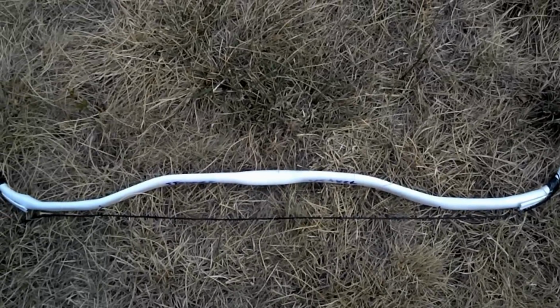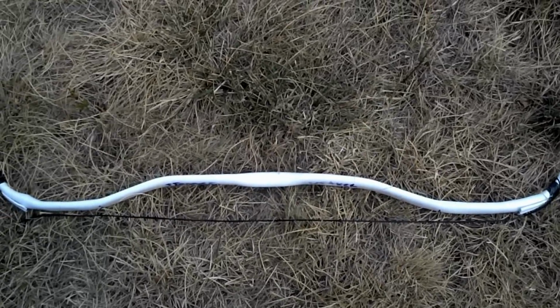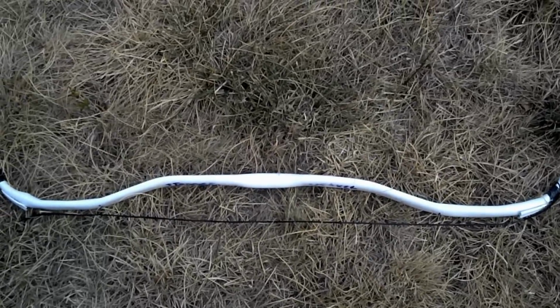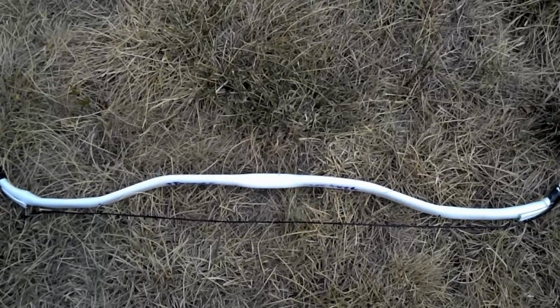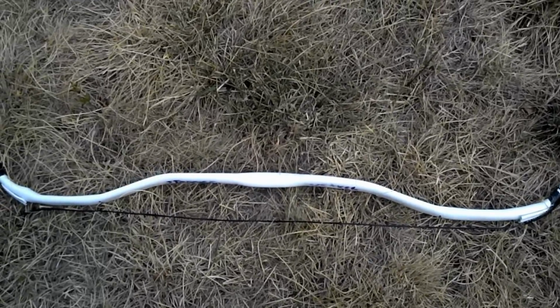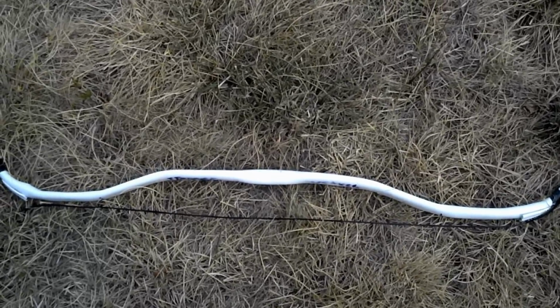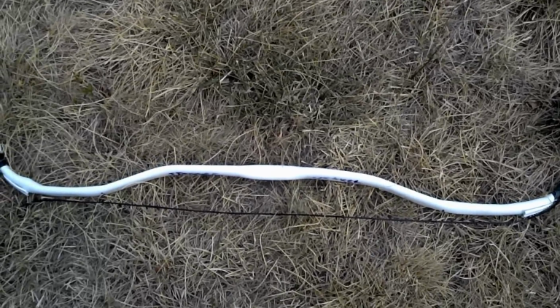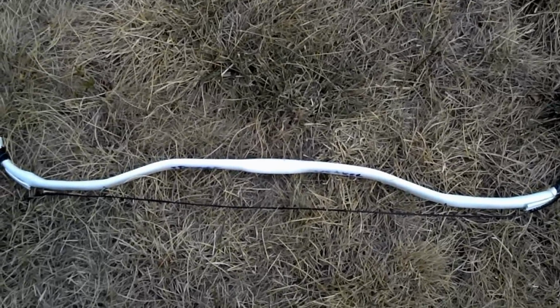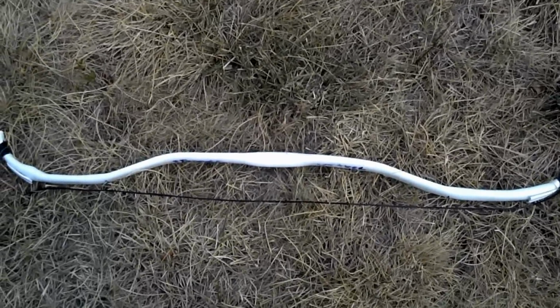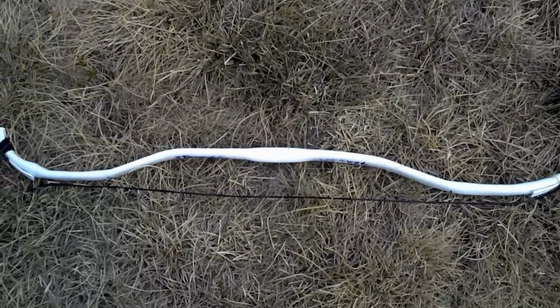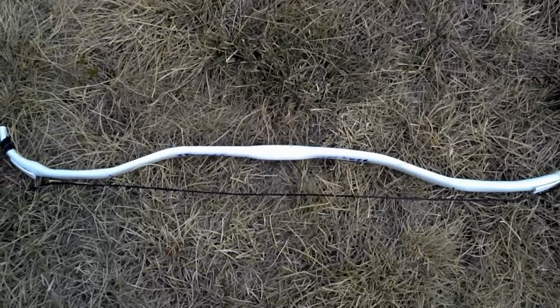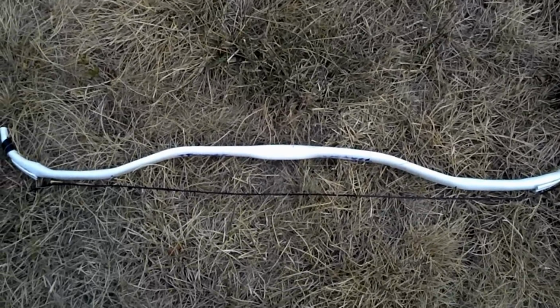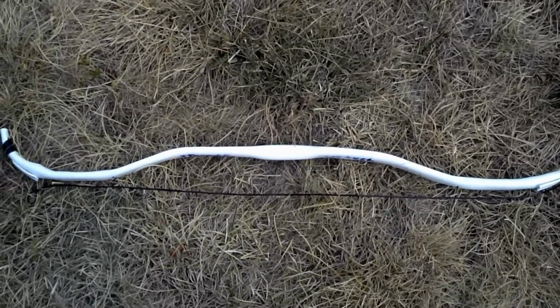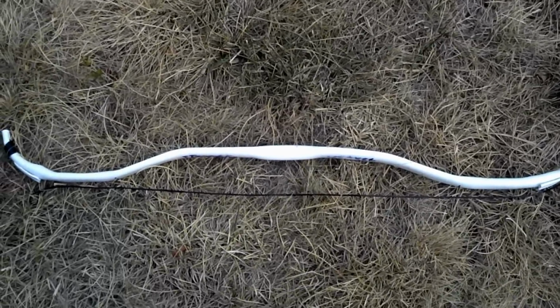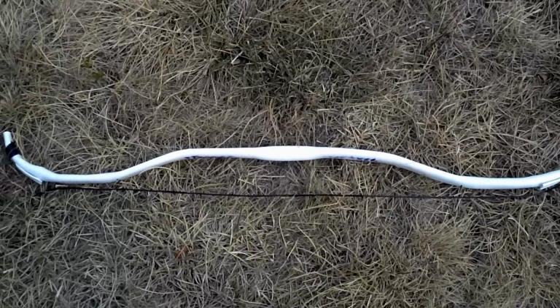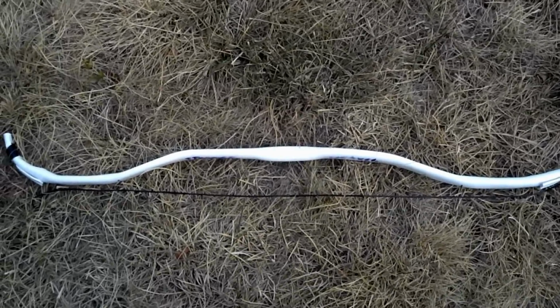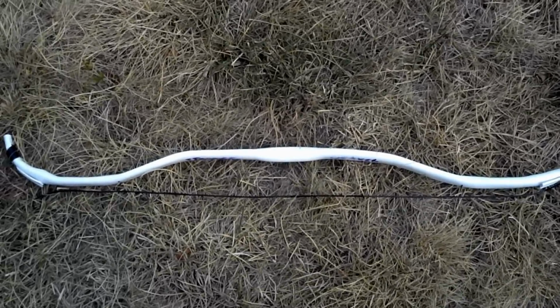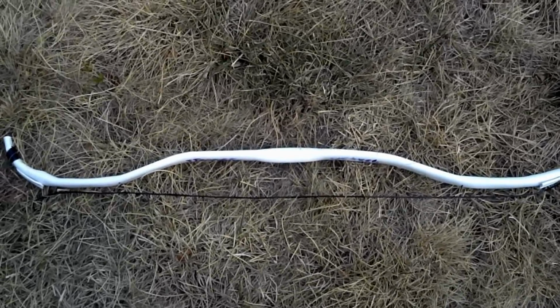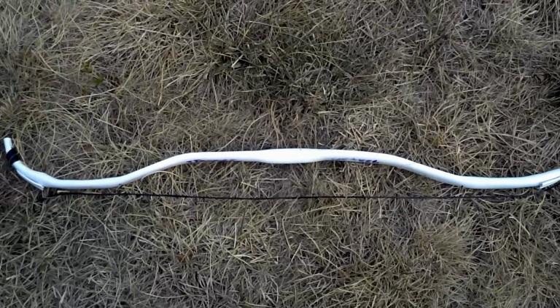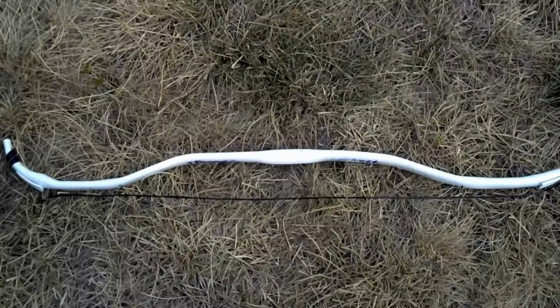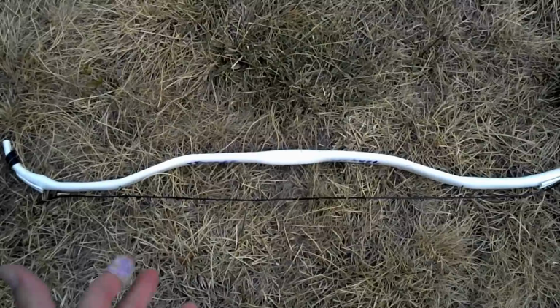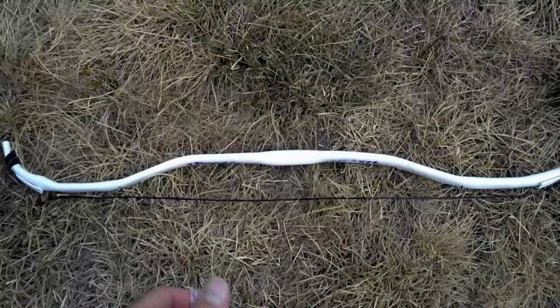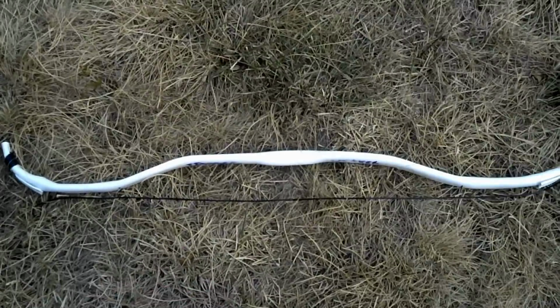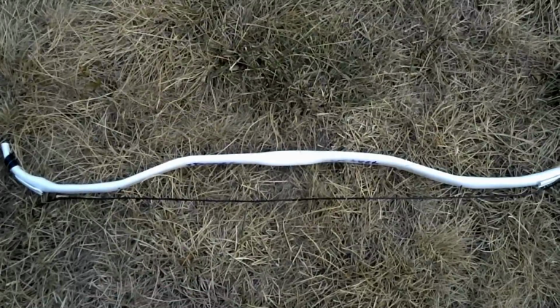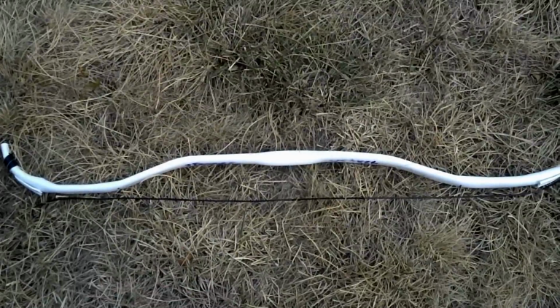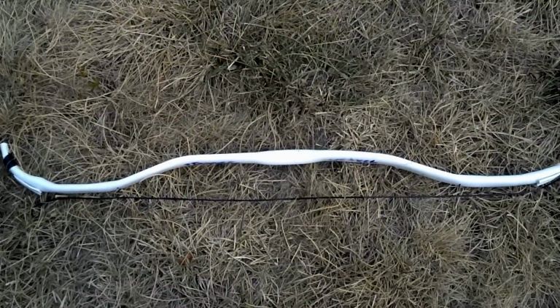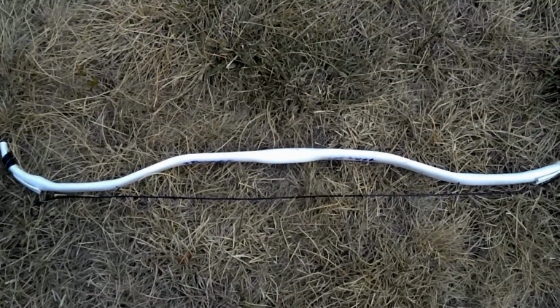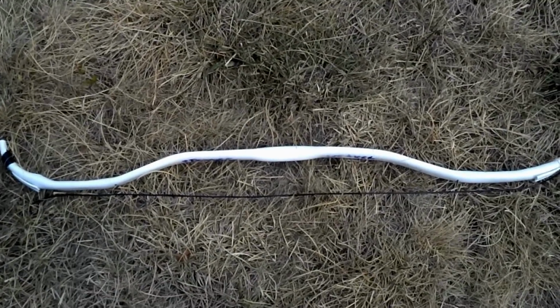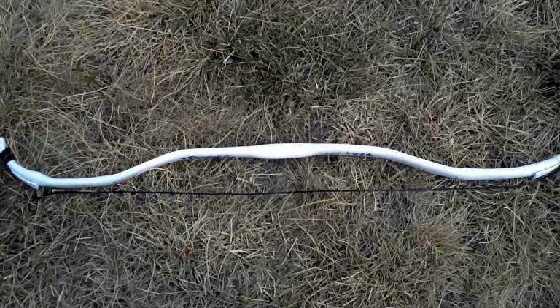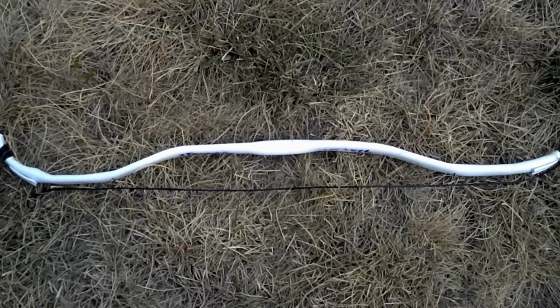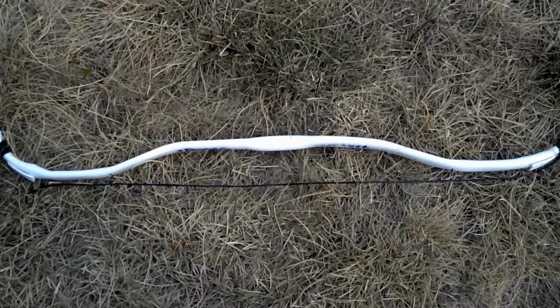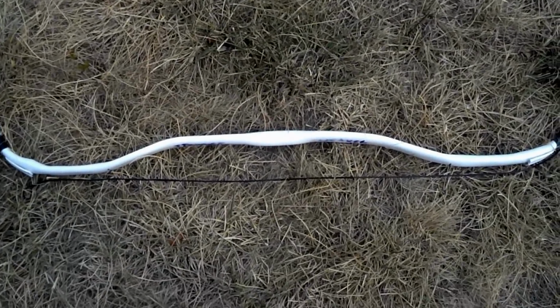All right, this is the next bow that I wanted to show you, which was my Ottoman style Turkish recurve bow.